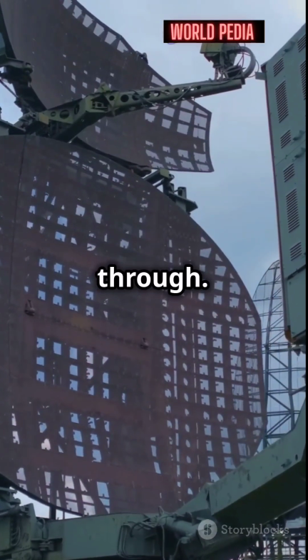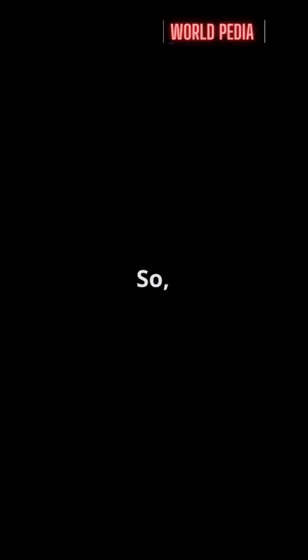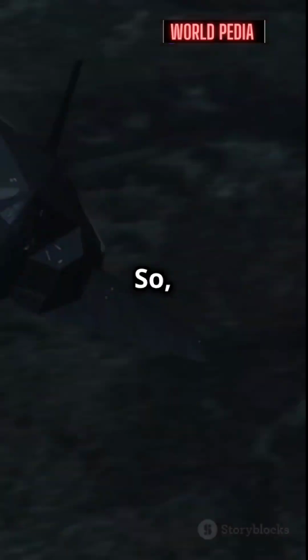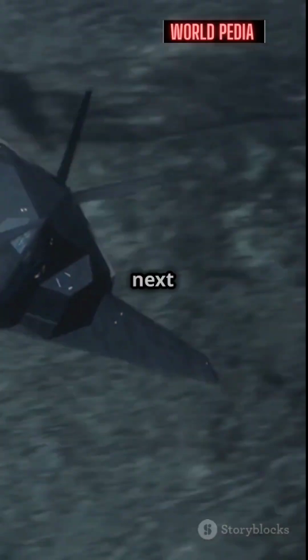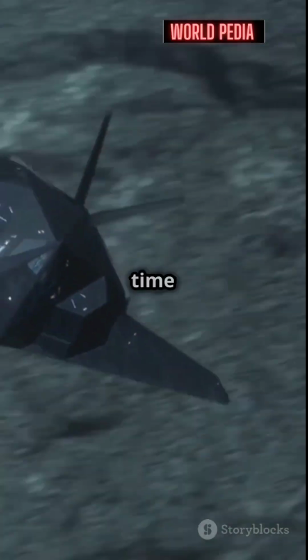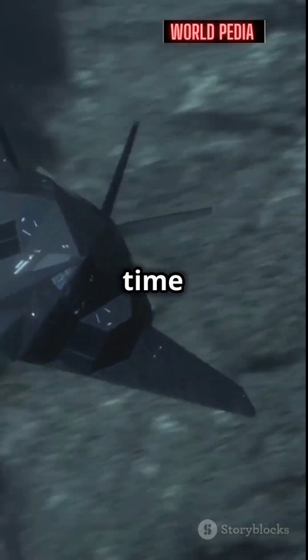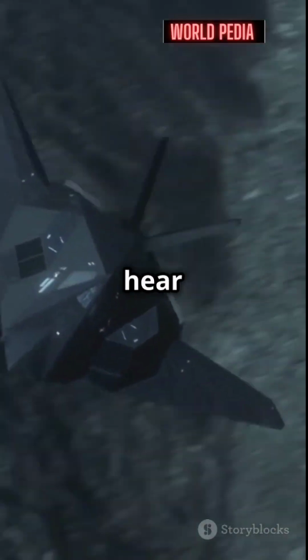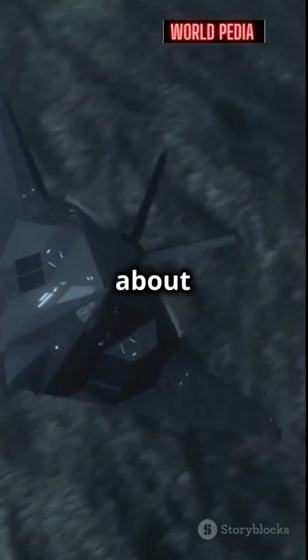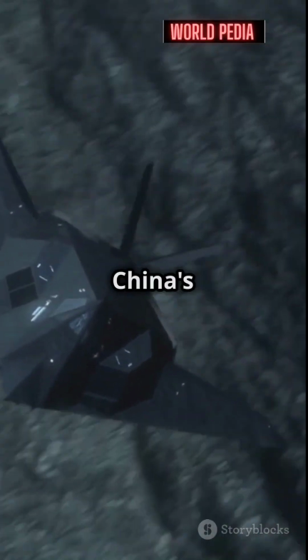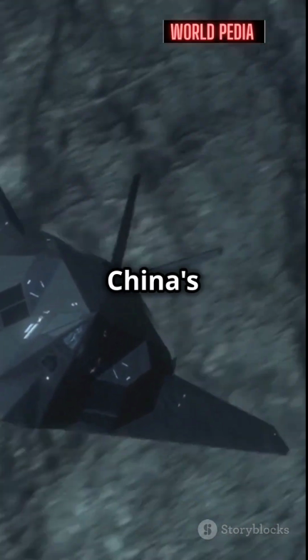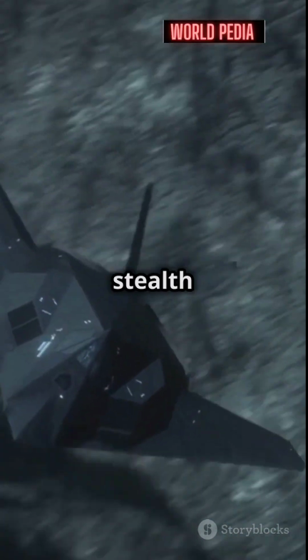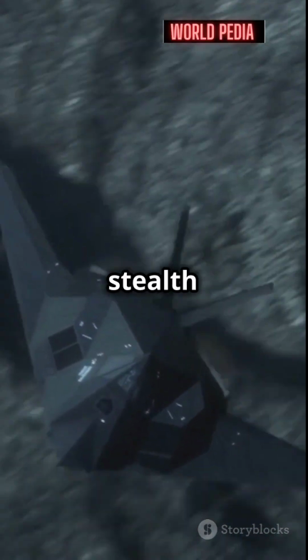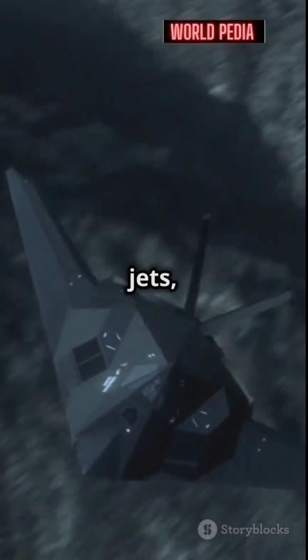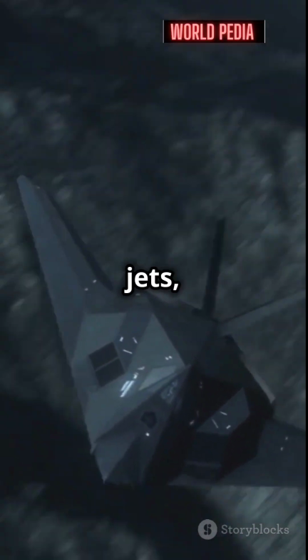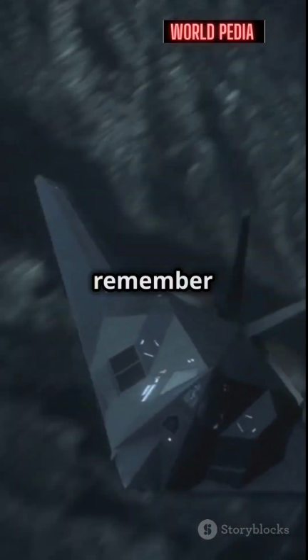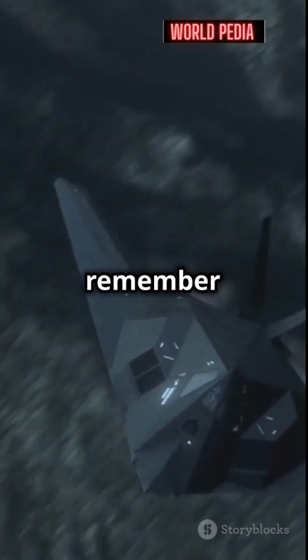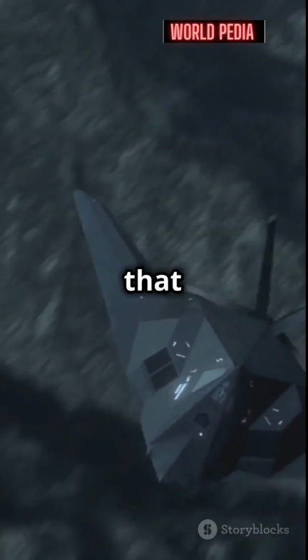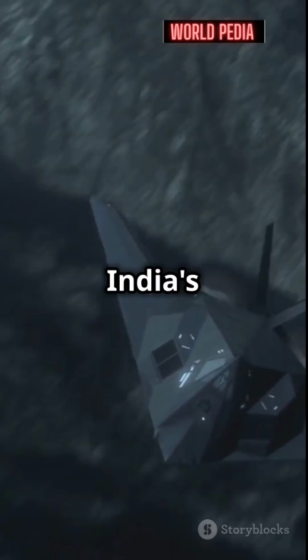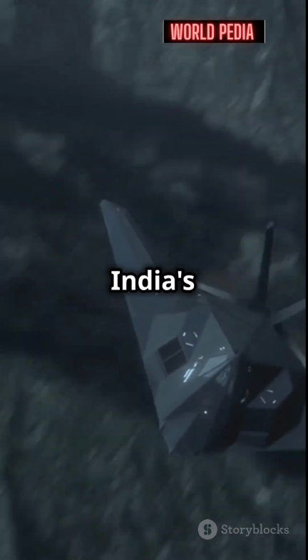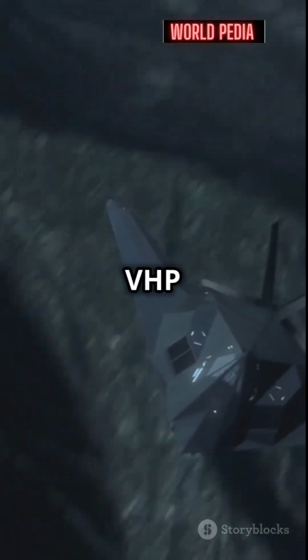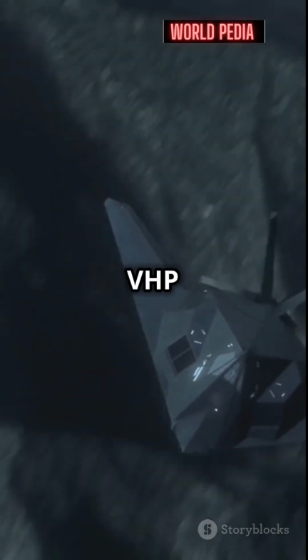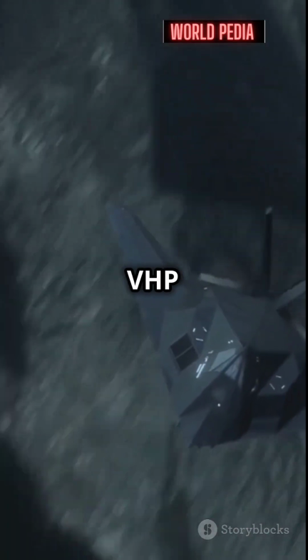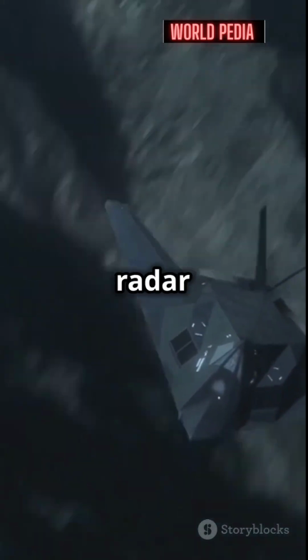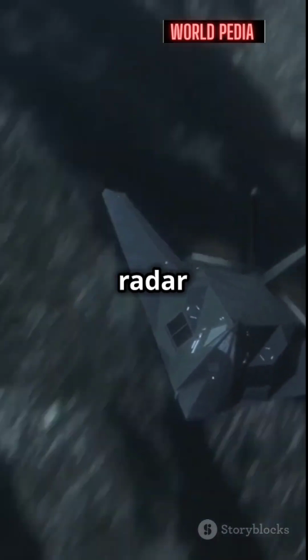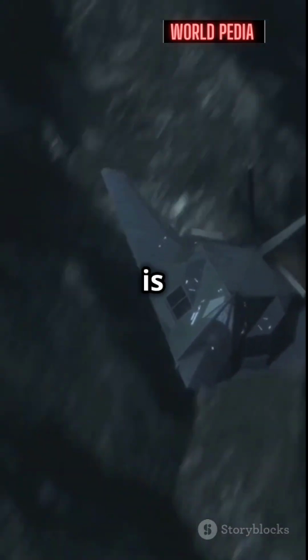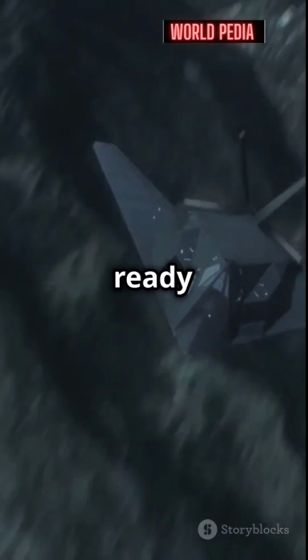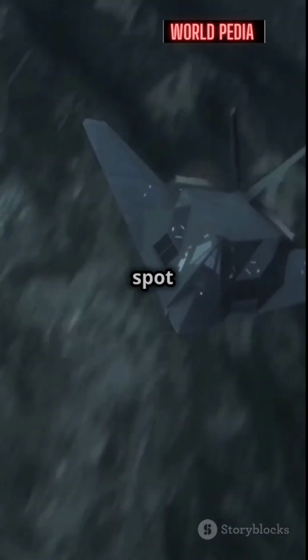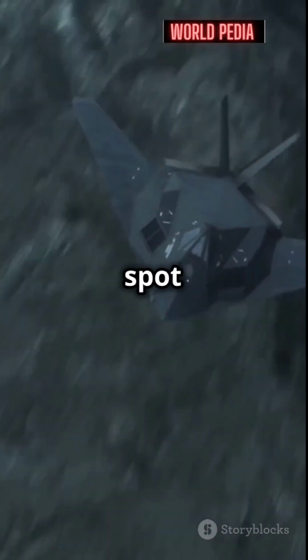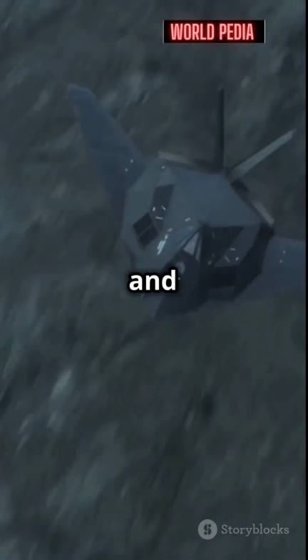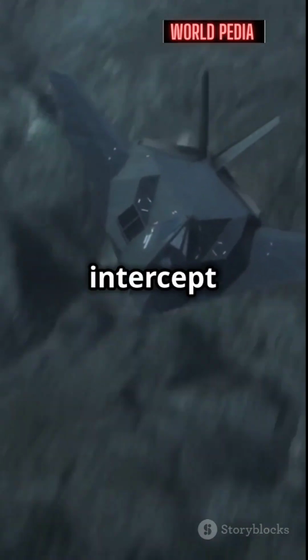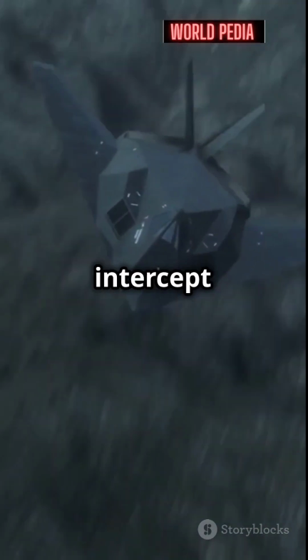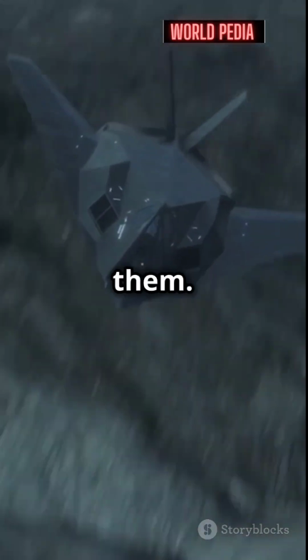So, the next time you hear about China's stealth jets, remember that India's VHP radar is ready to spot and intercept them.